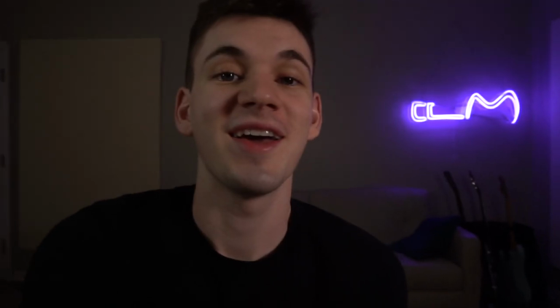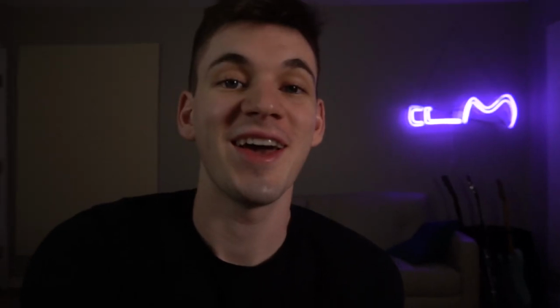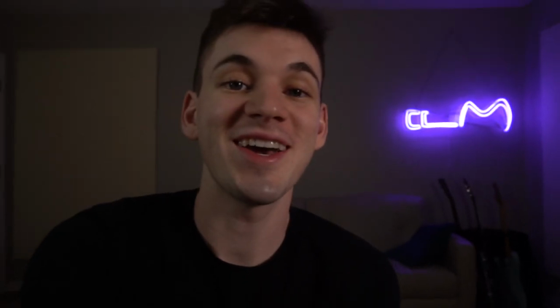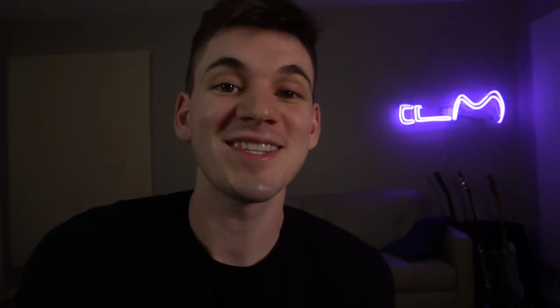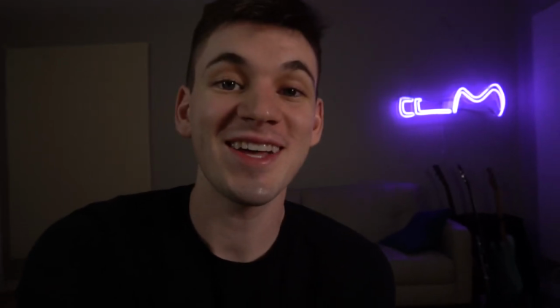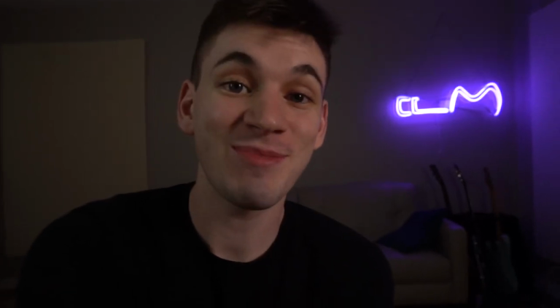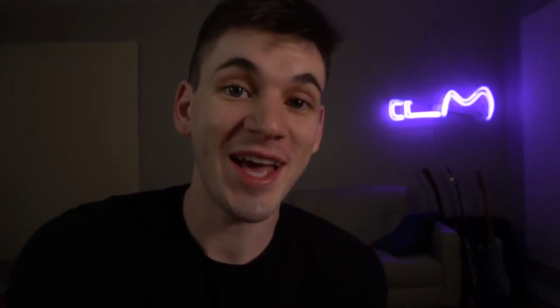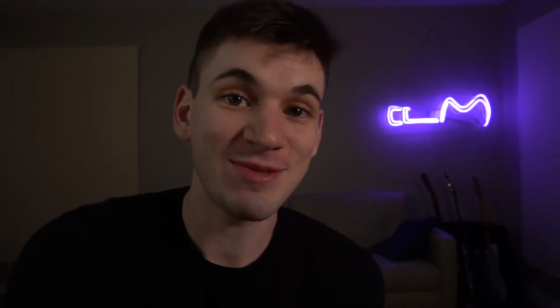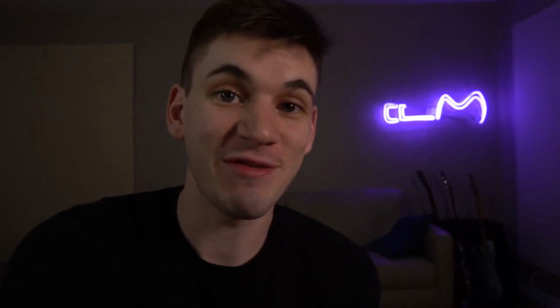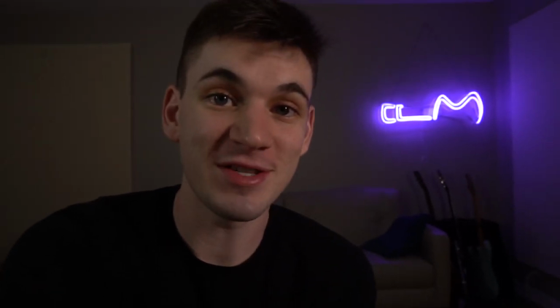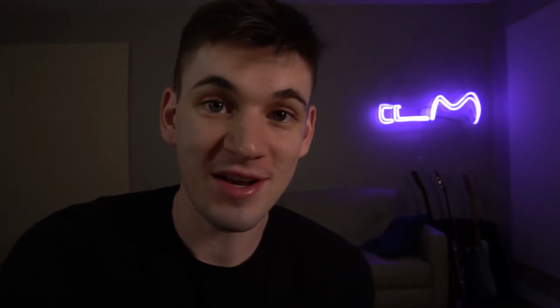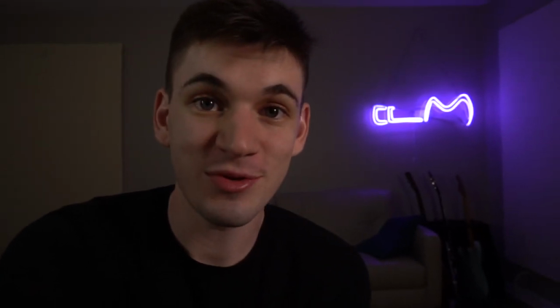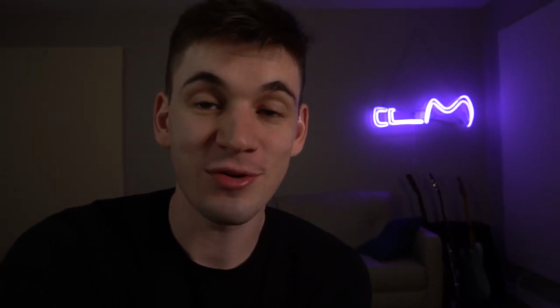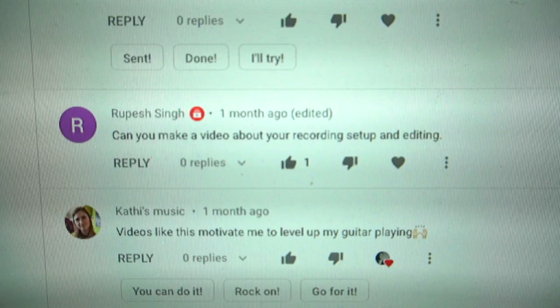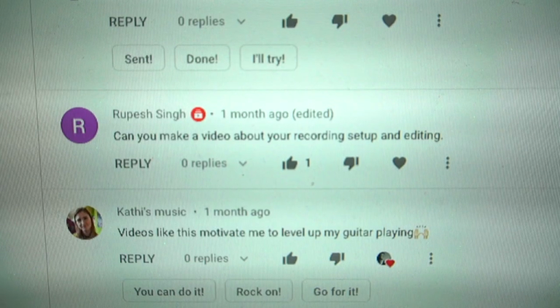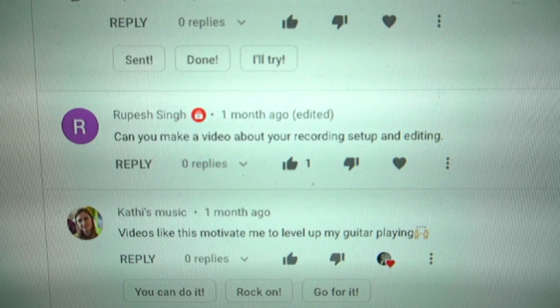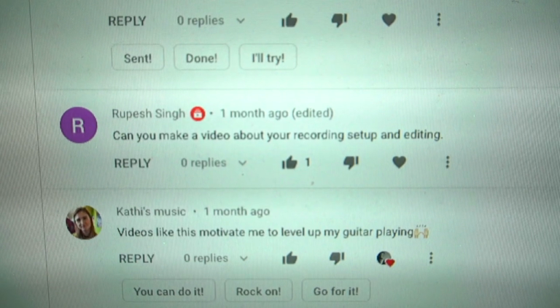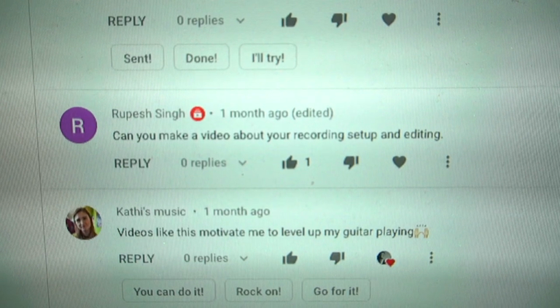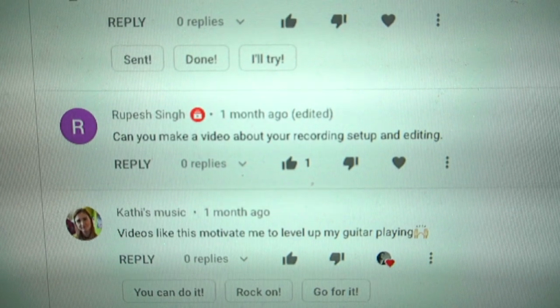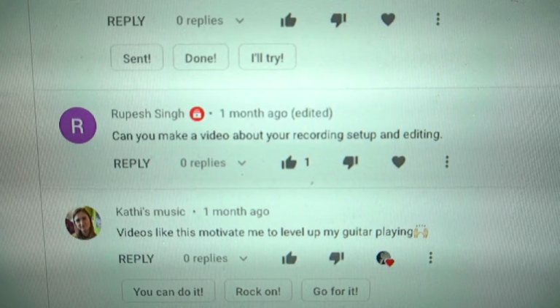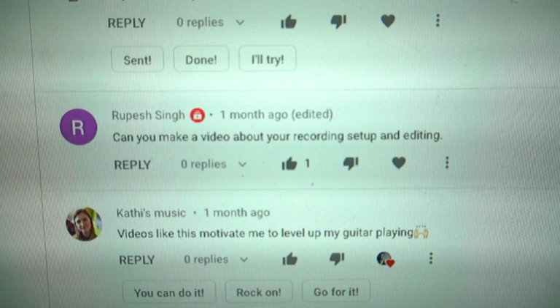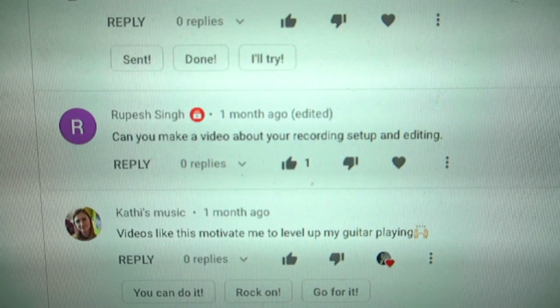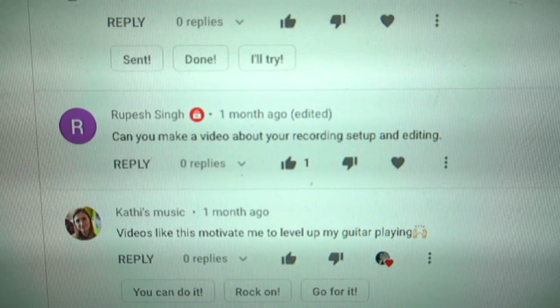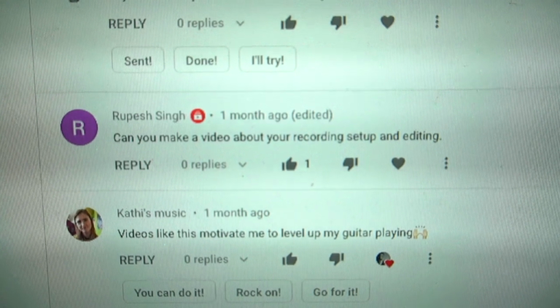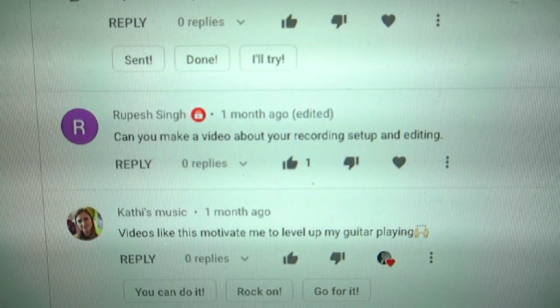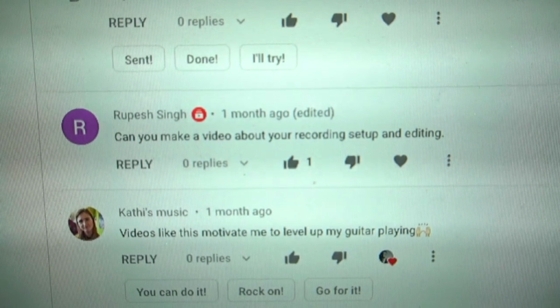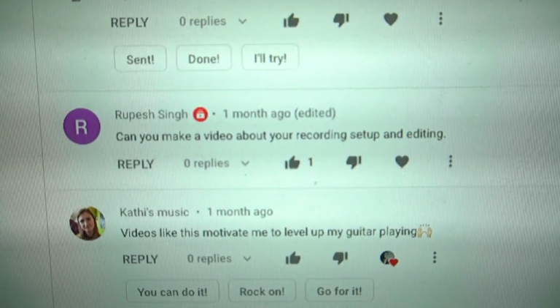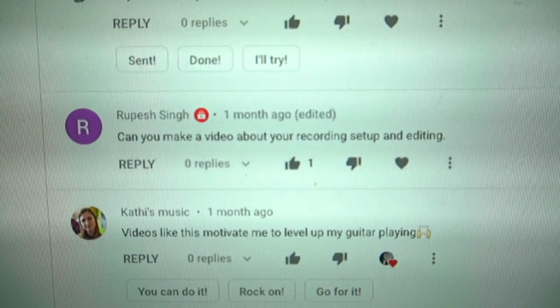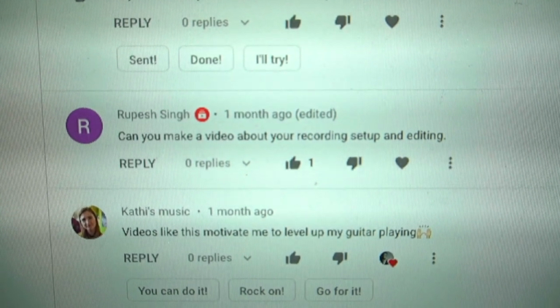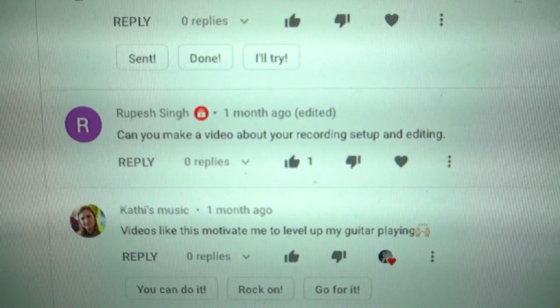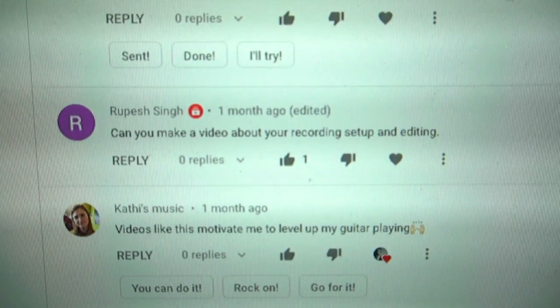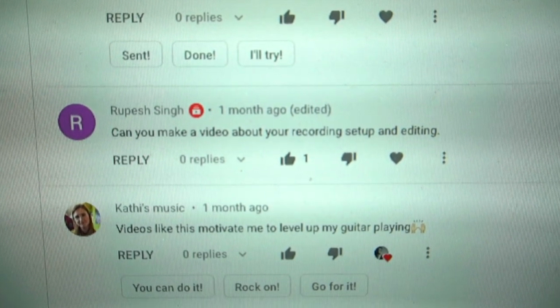Hey guys, I had somebody ask me for a setup tour, so today I want to show you guys all the gear that I use to make these videos.